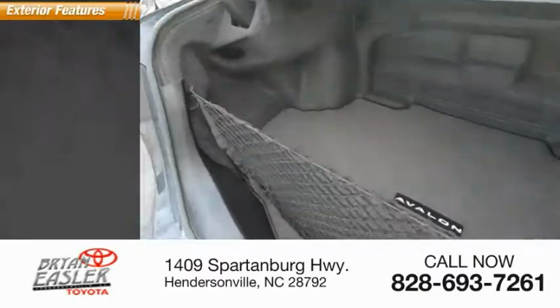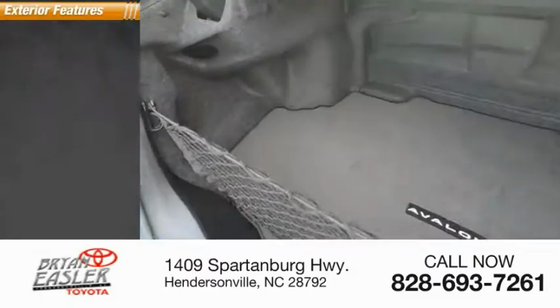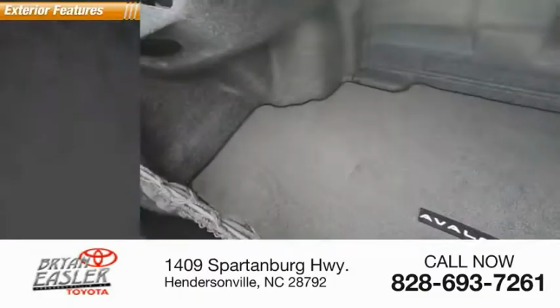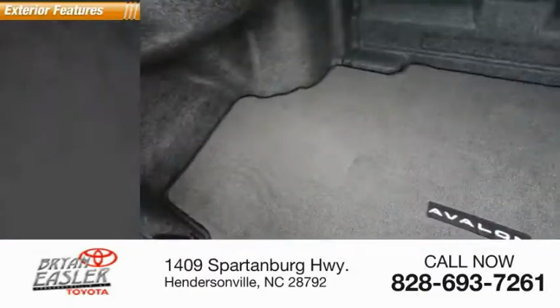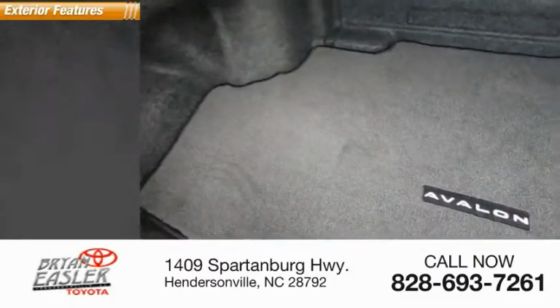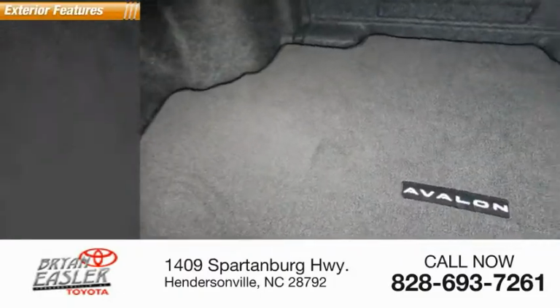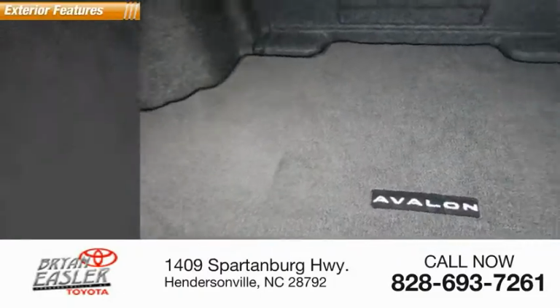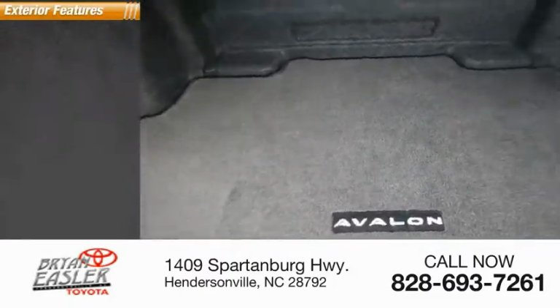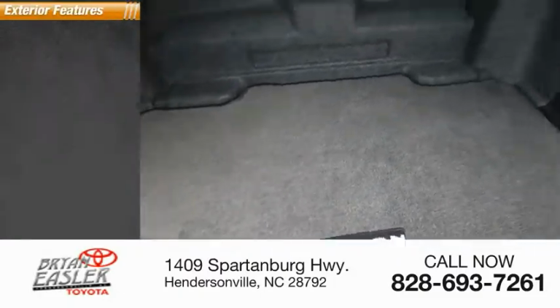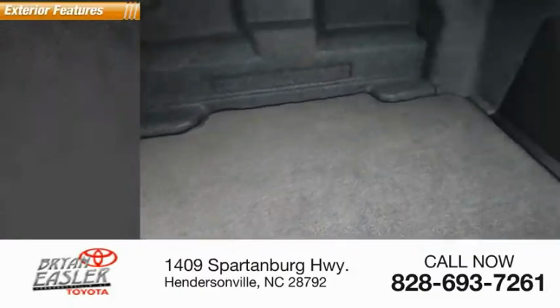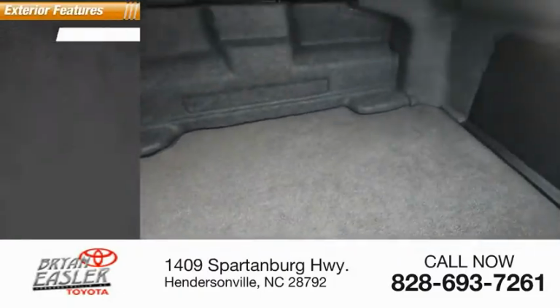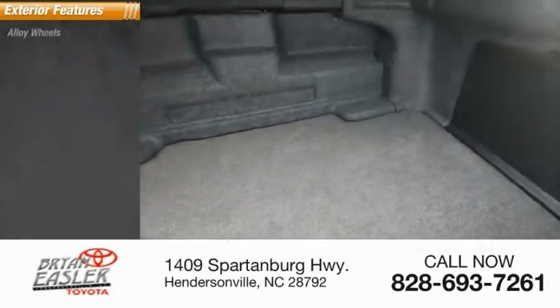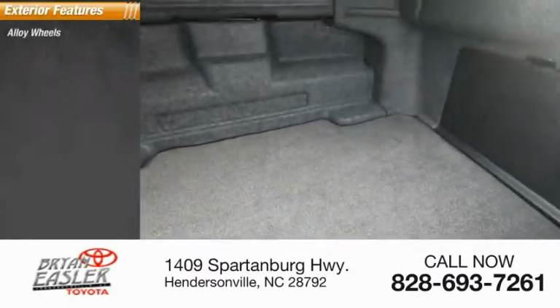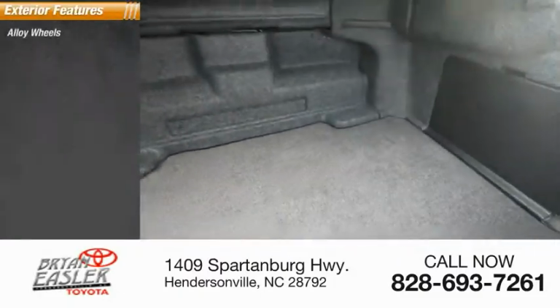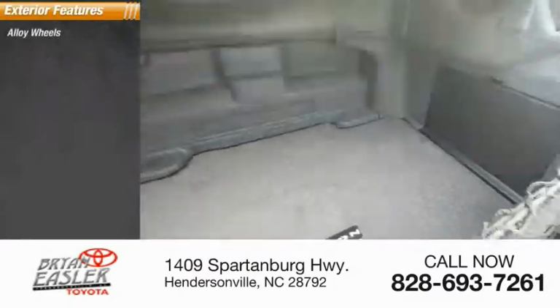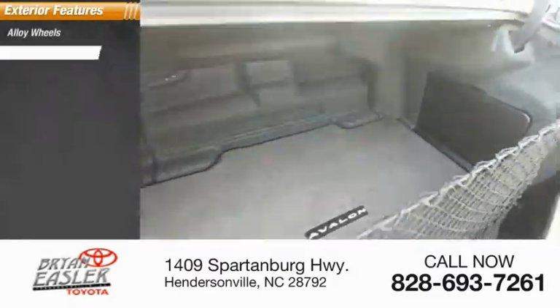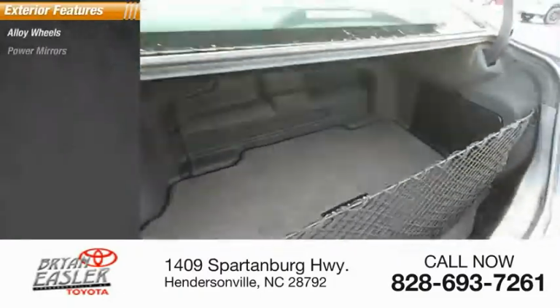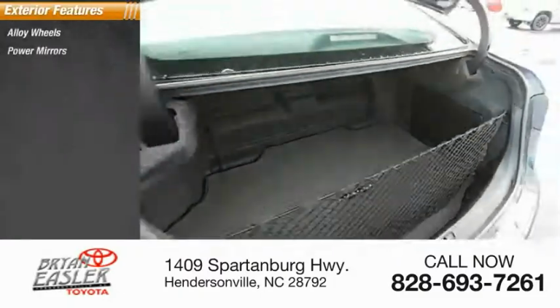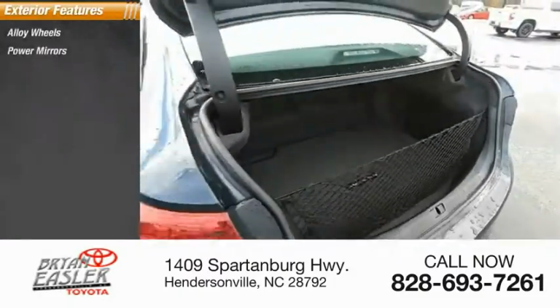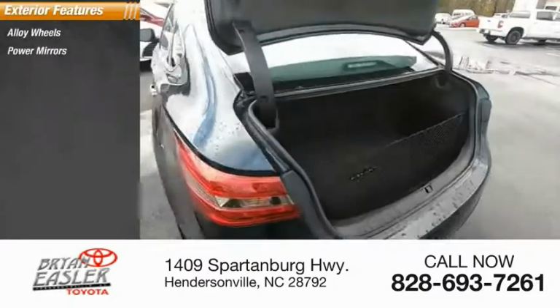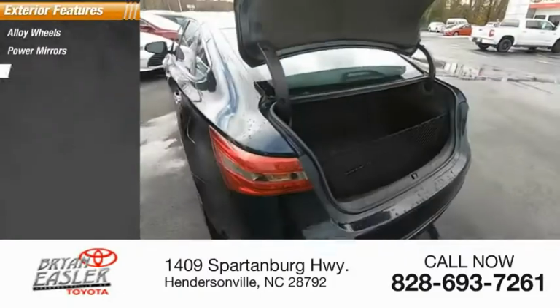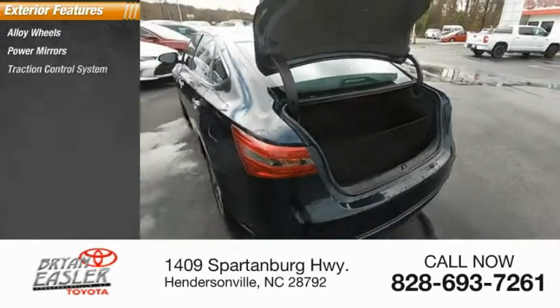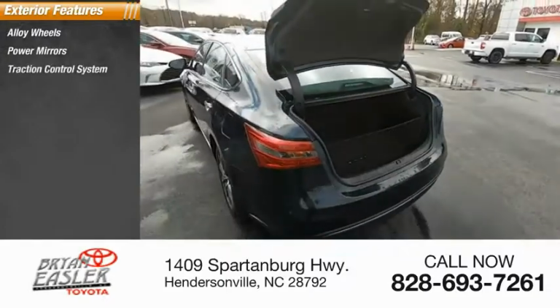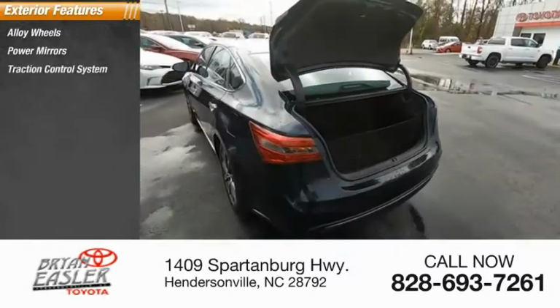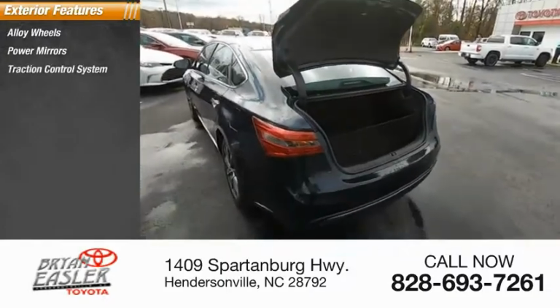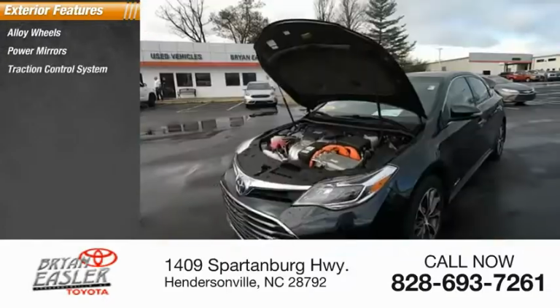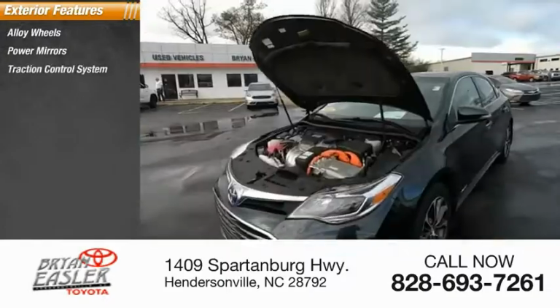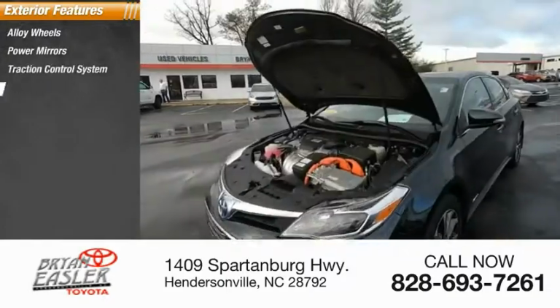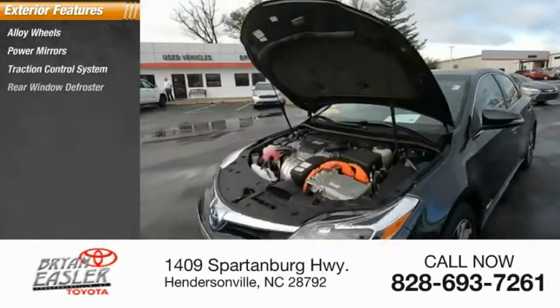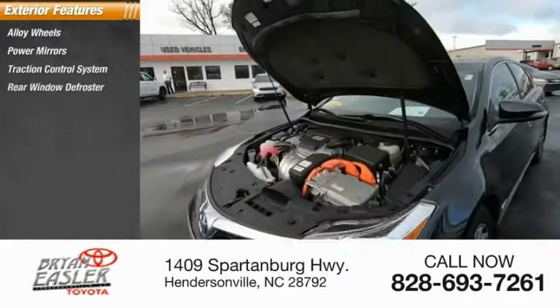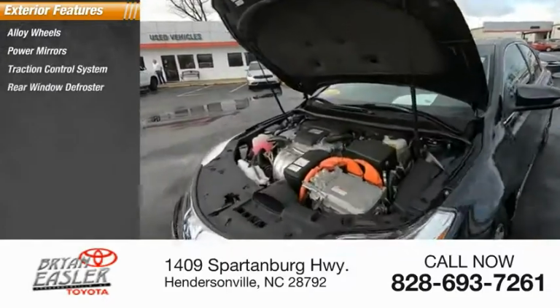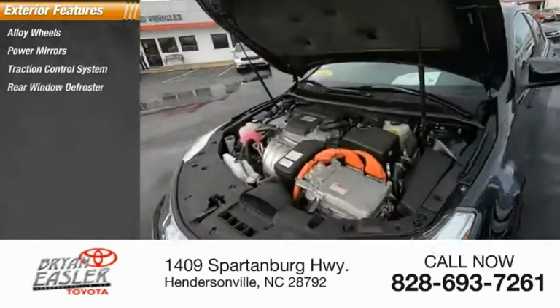Here are some of this vehicle's great options: alloy wheels, power mirrors, traction control system, and rear window defroster.